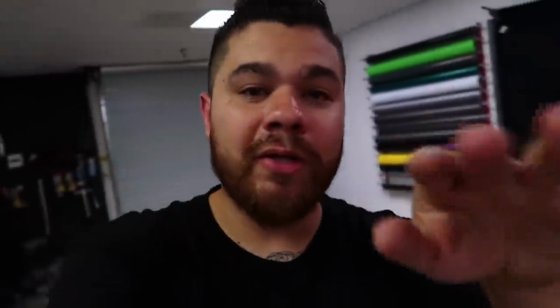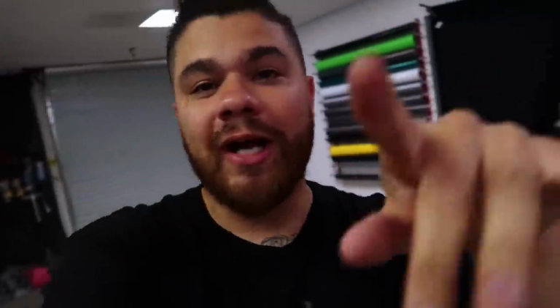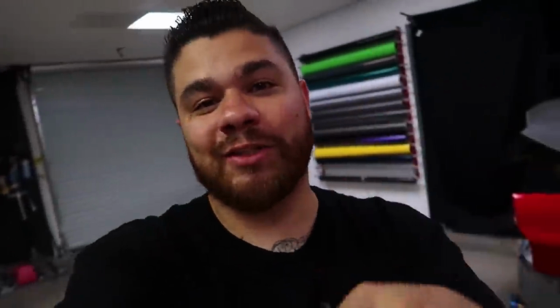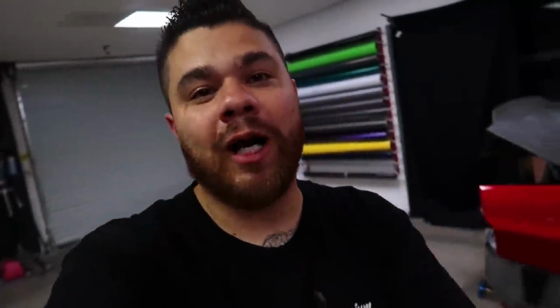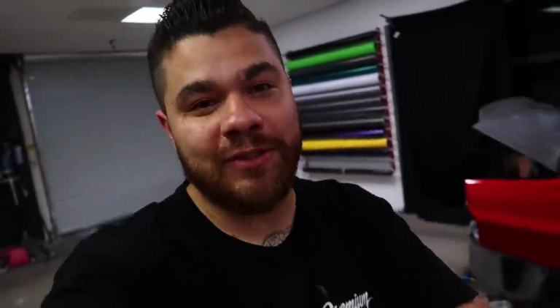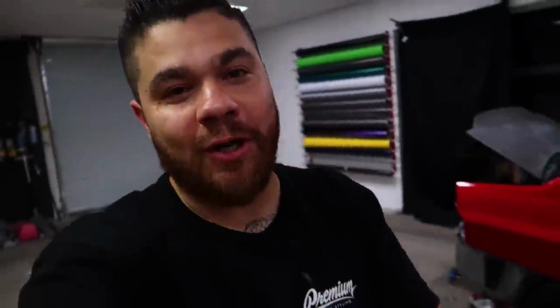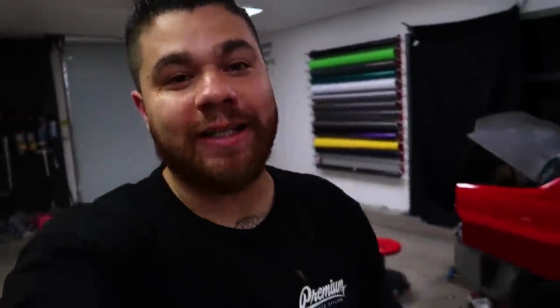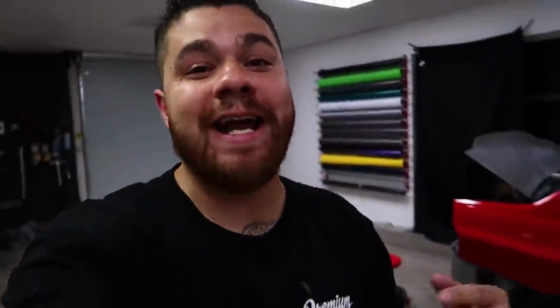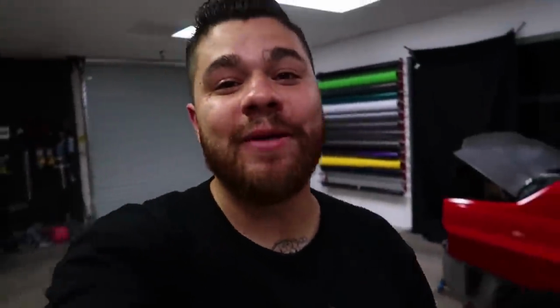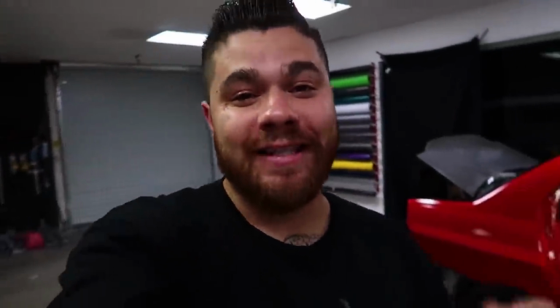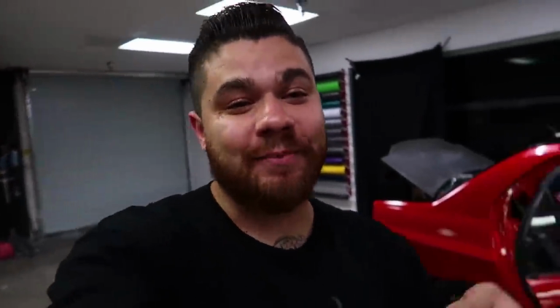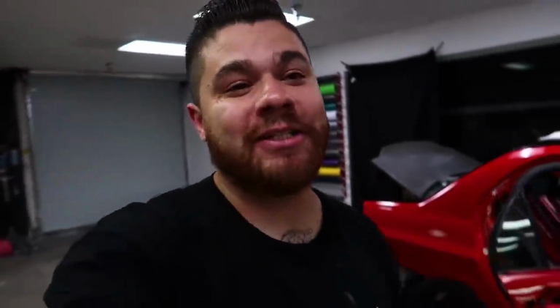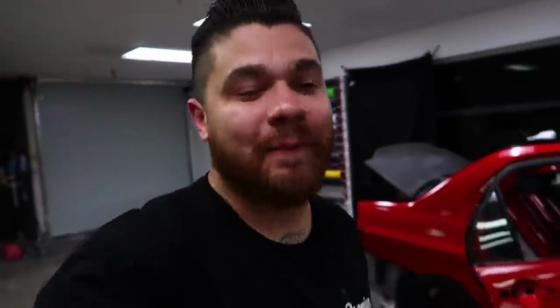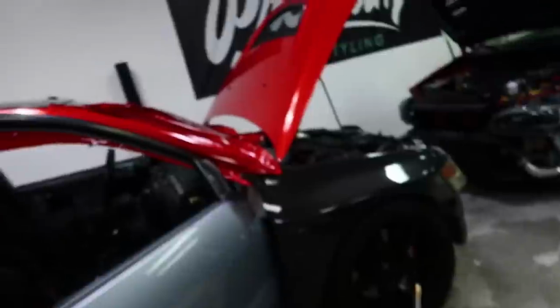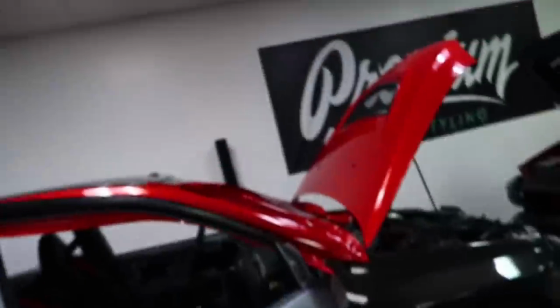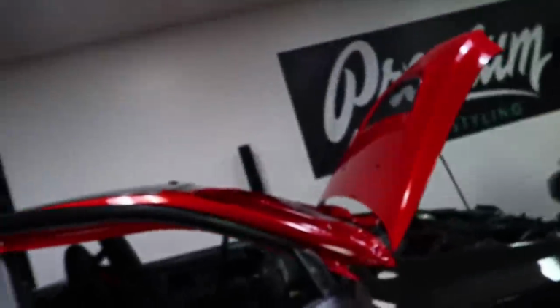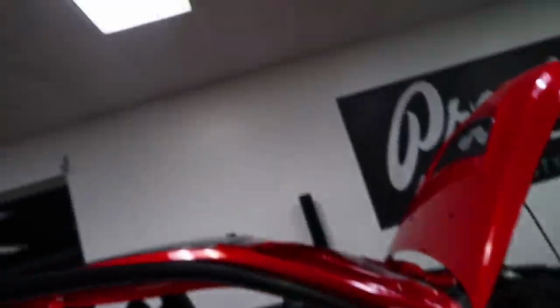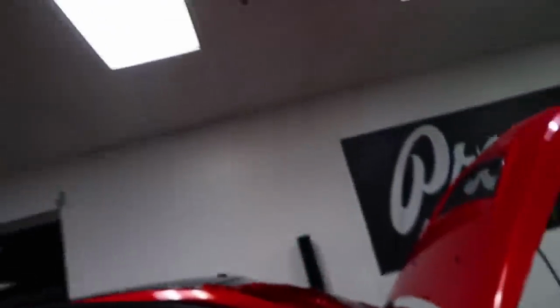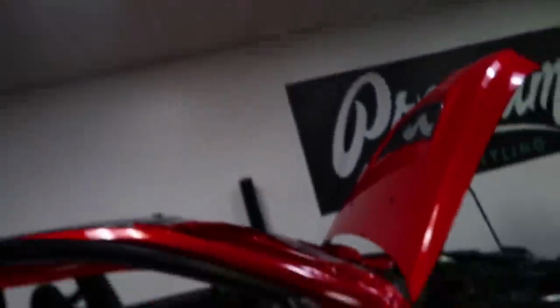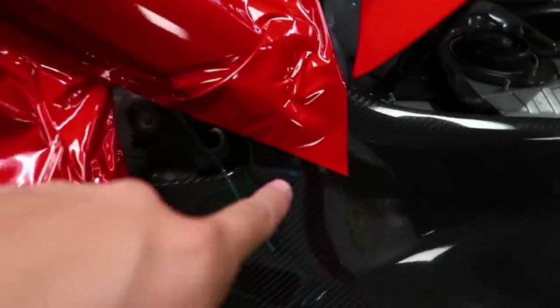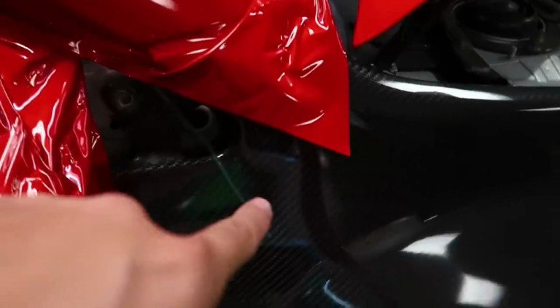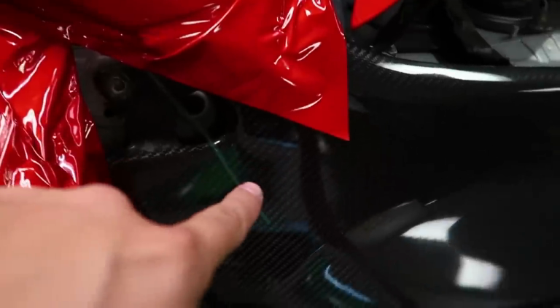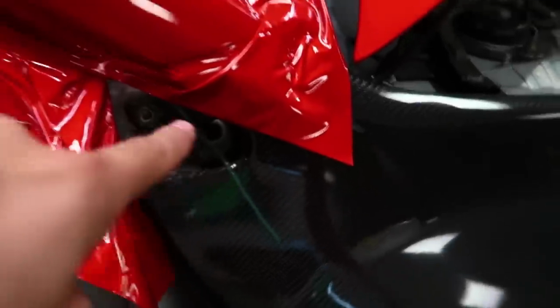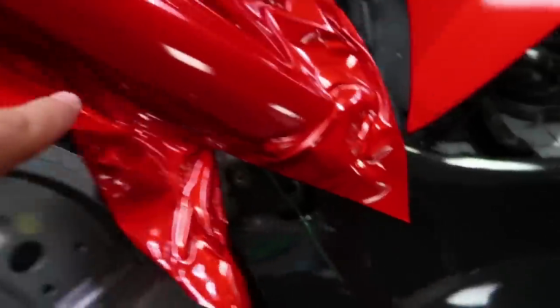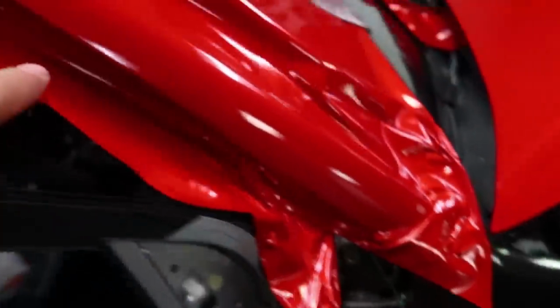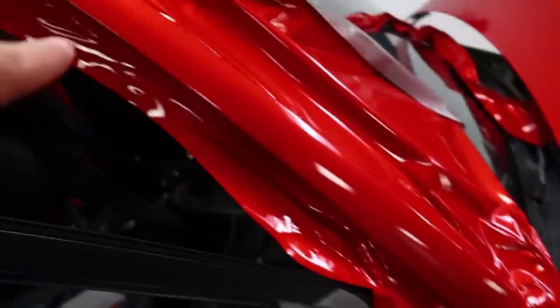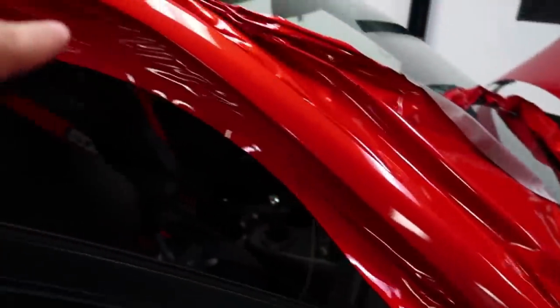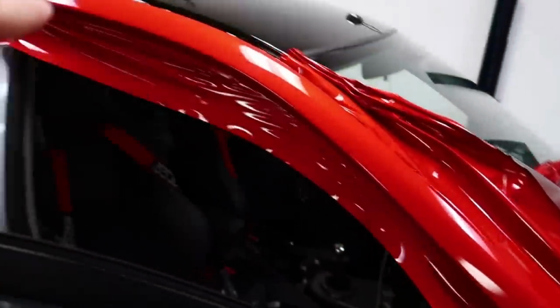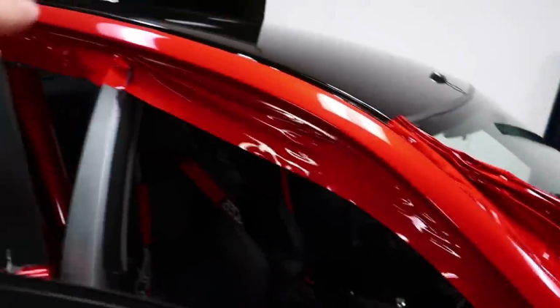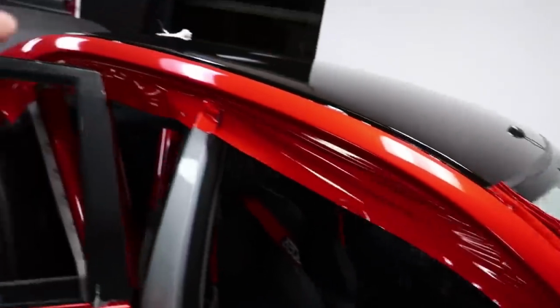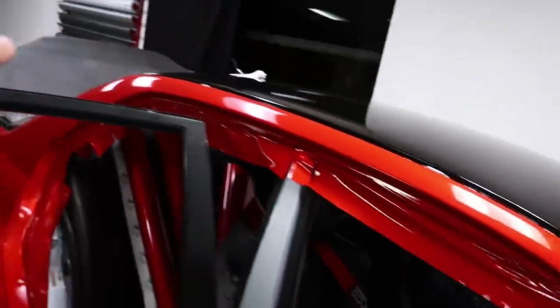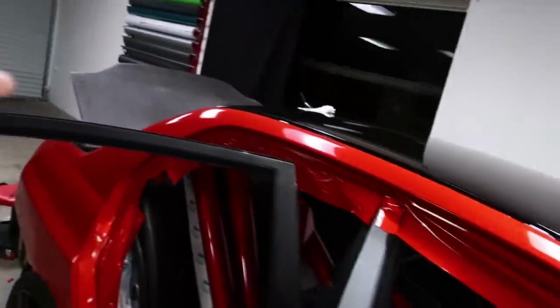My goal is to make it look like a paint job. I want you guys to walk up to the car and be like, damn, that's a paint job. Let's pull this knifeless tape — starts here, we're going to work it all the way through.